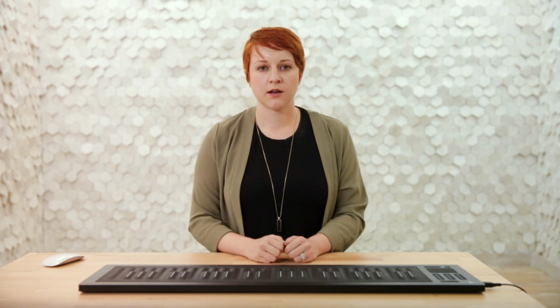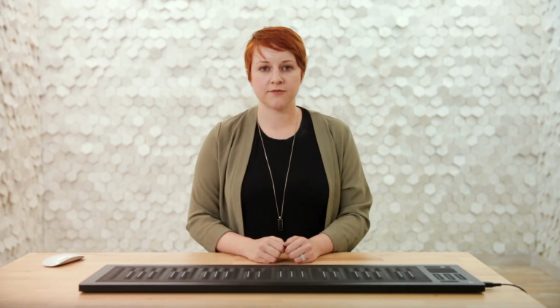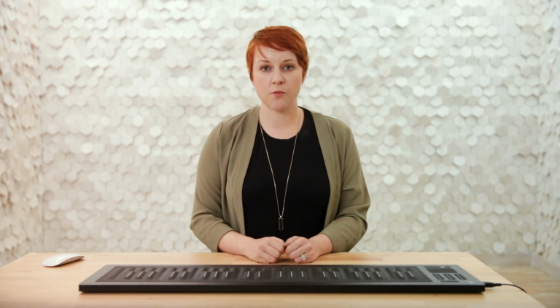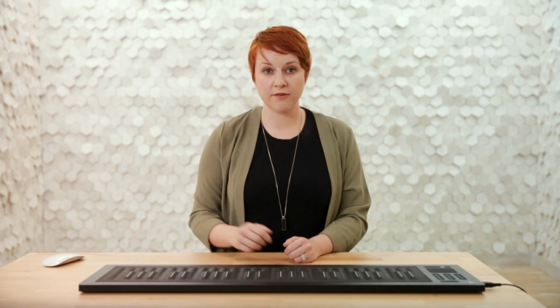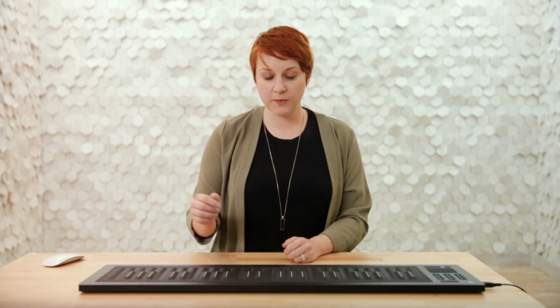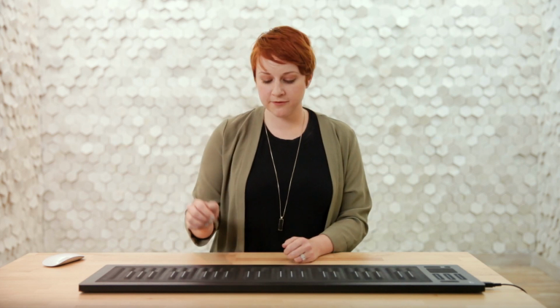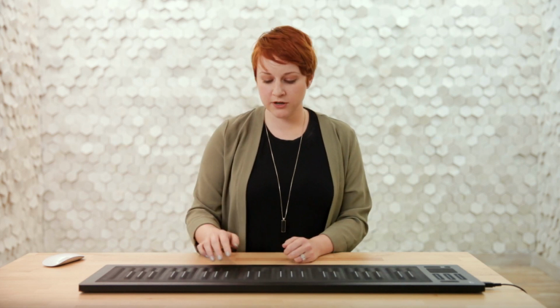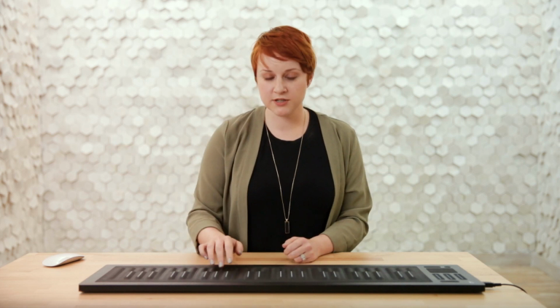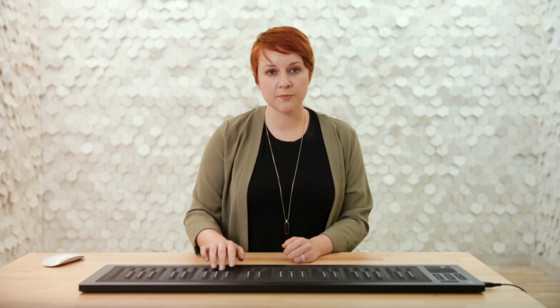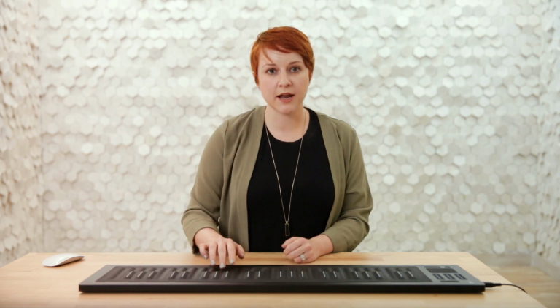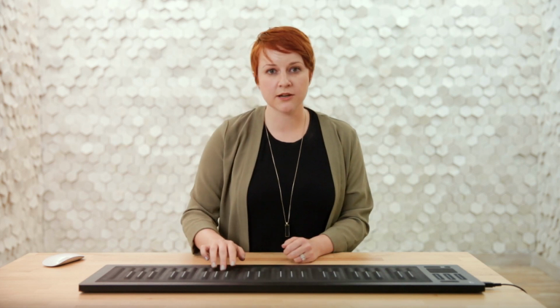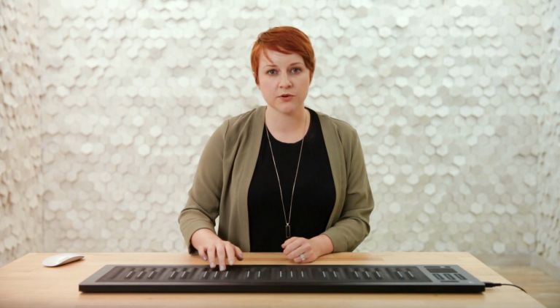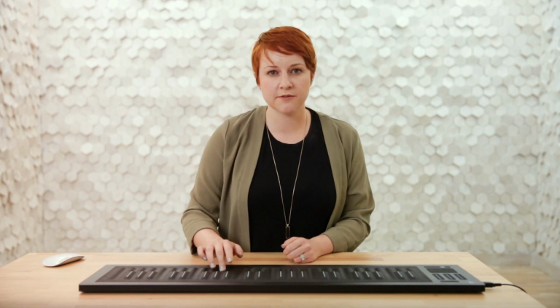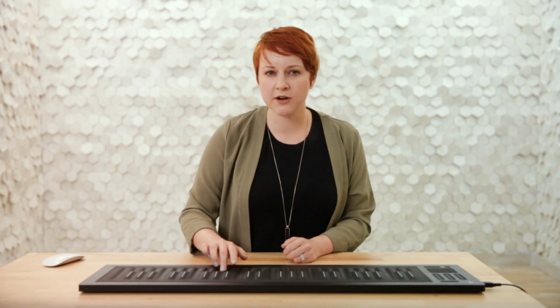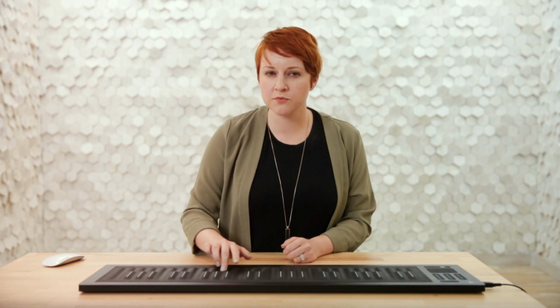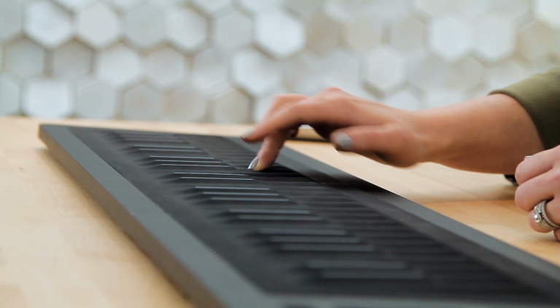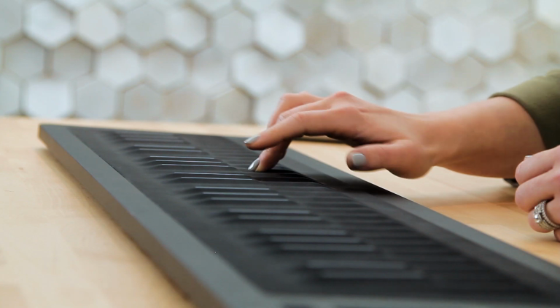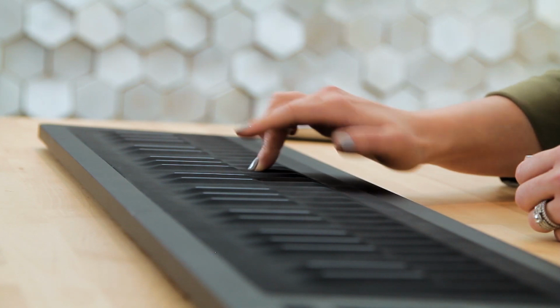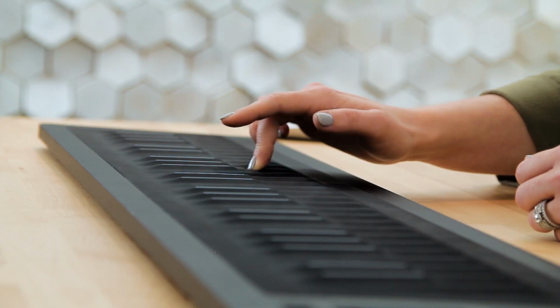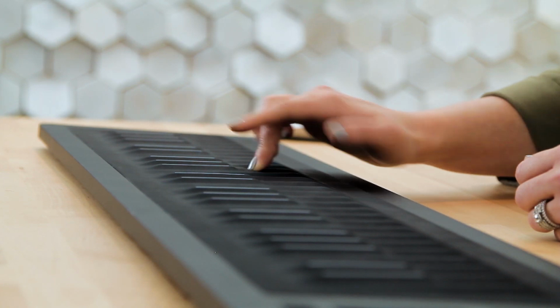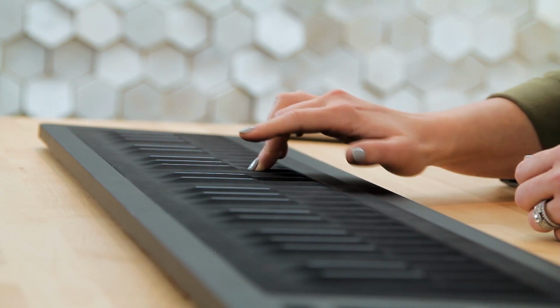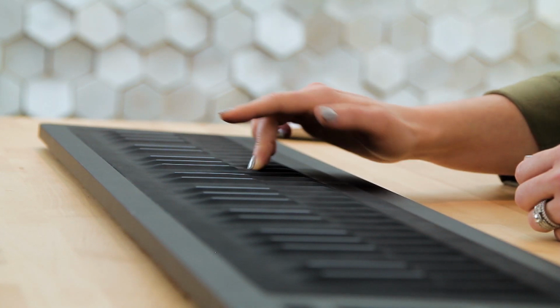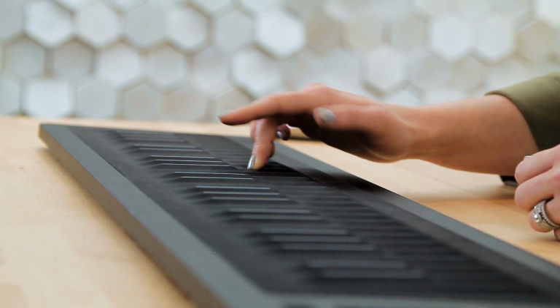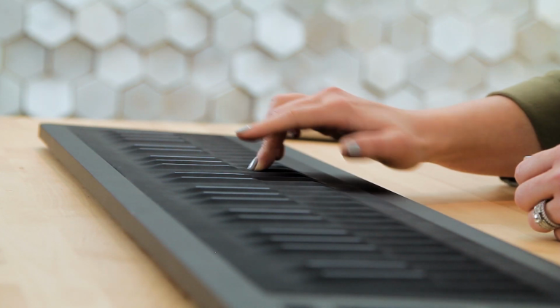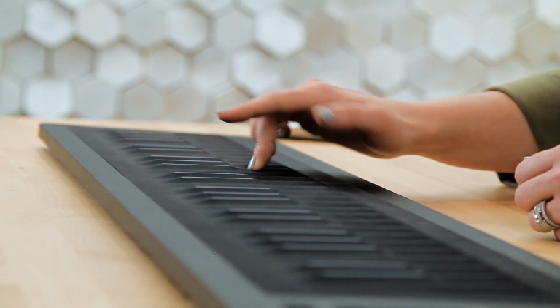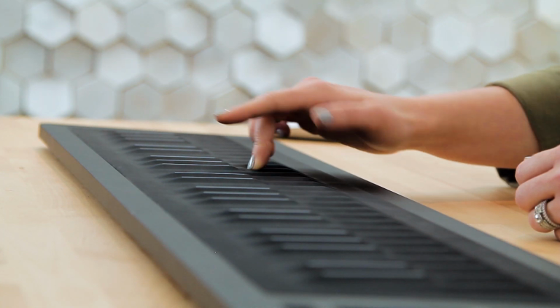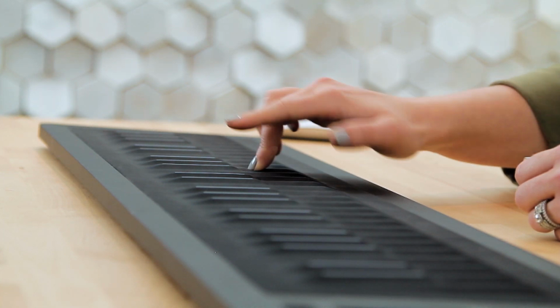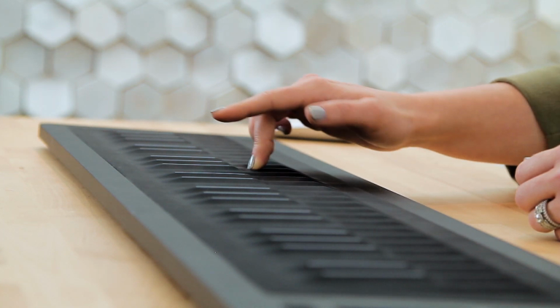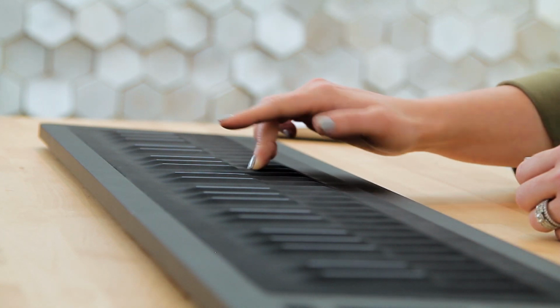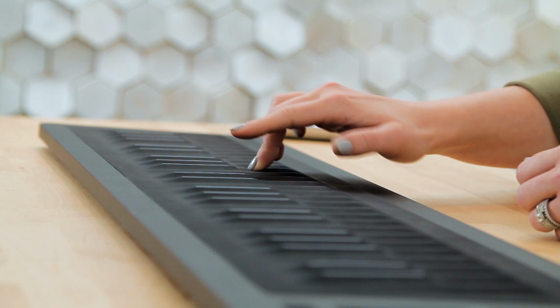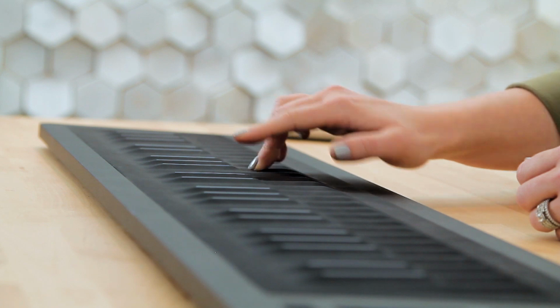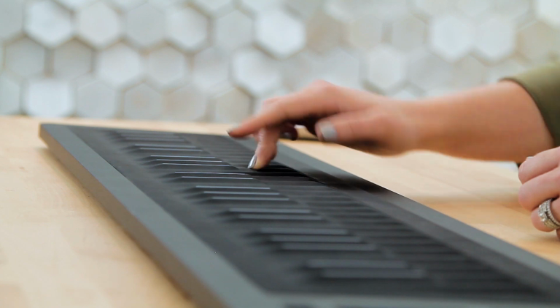If I waver my fingertip, I can create a very realistic, expressive vibrato, just like a violin.